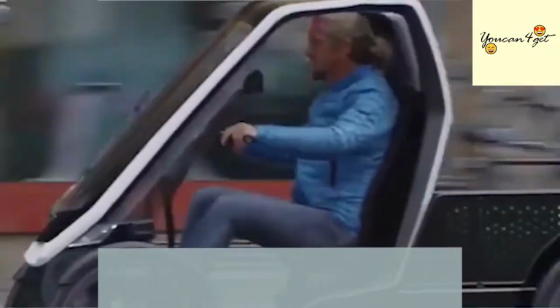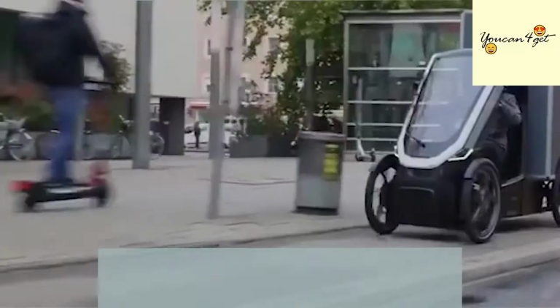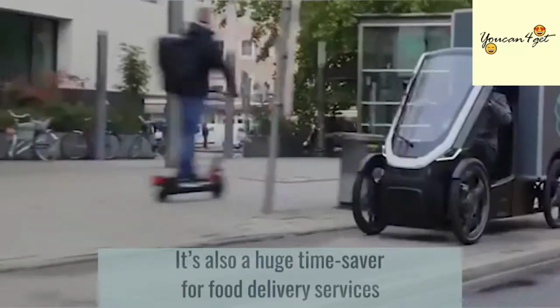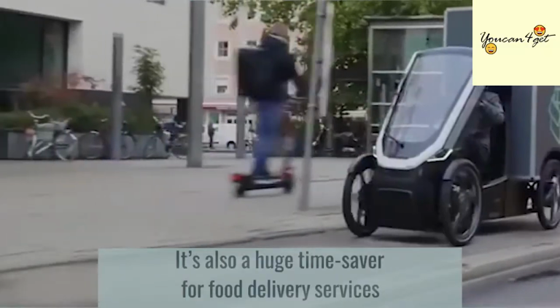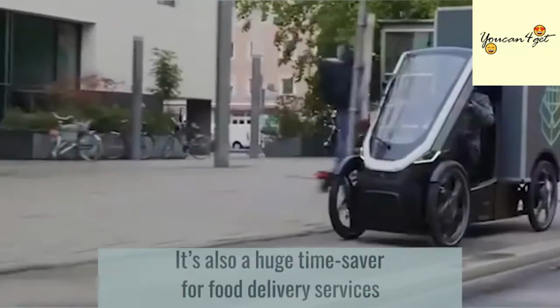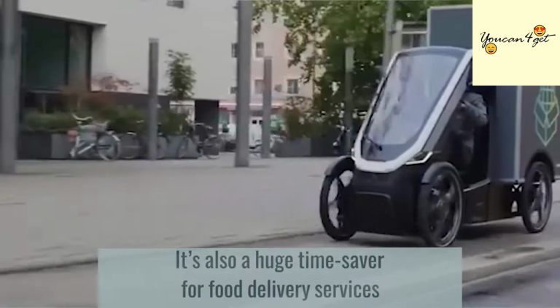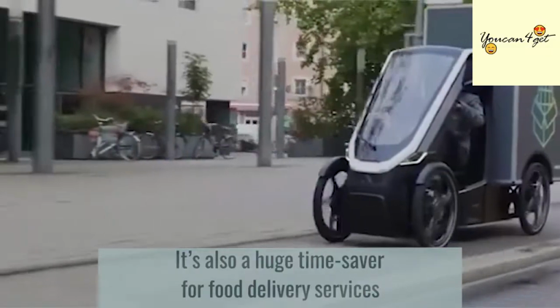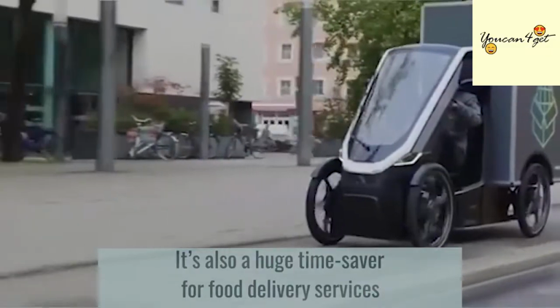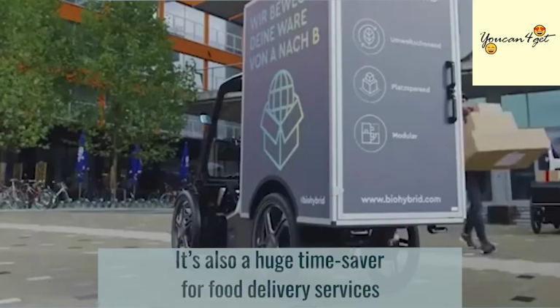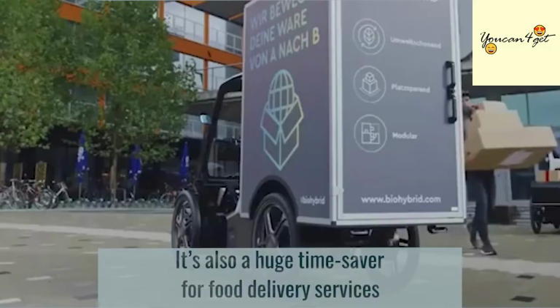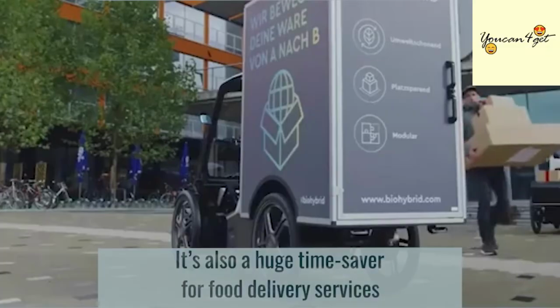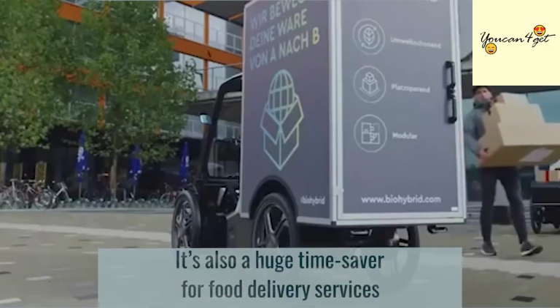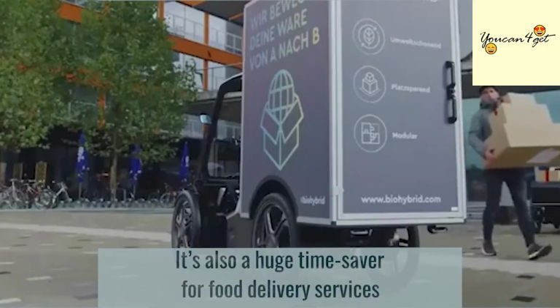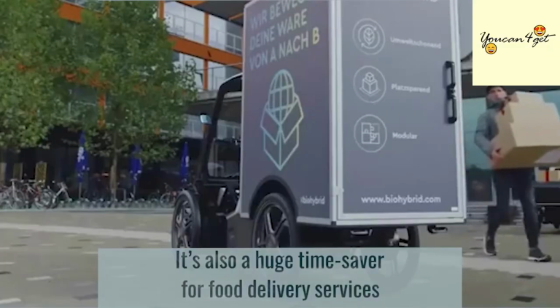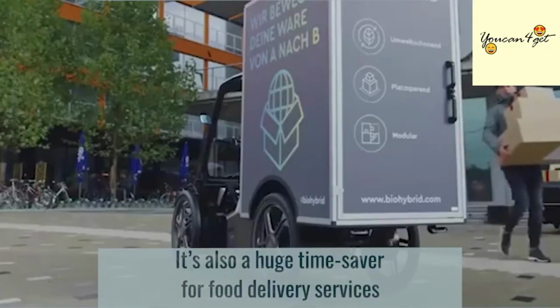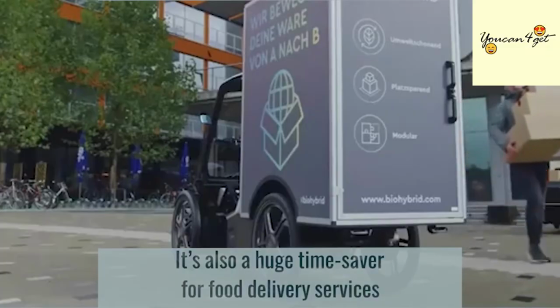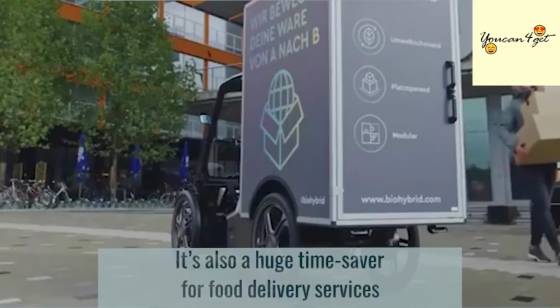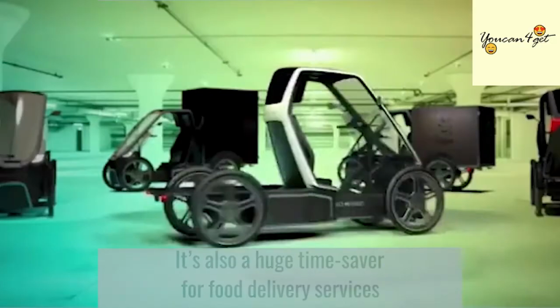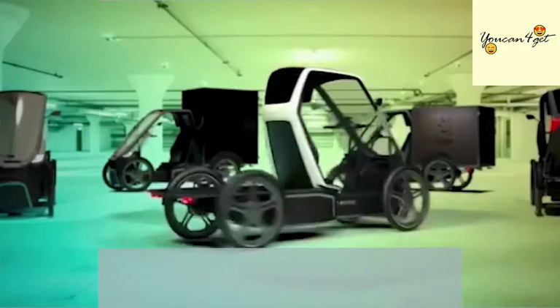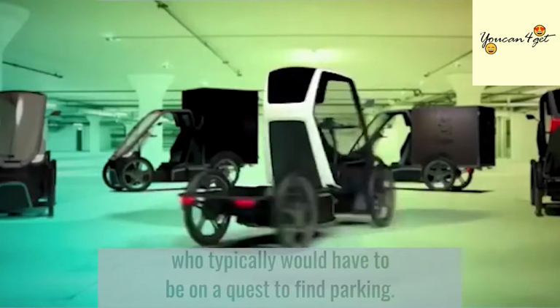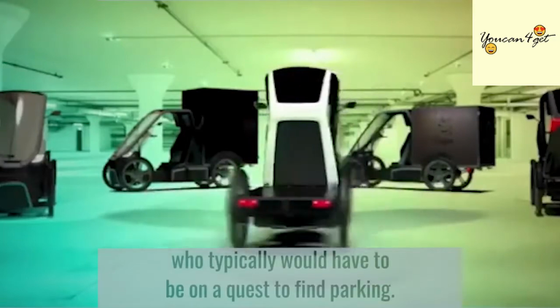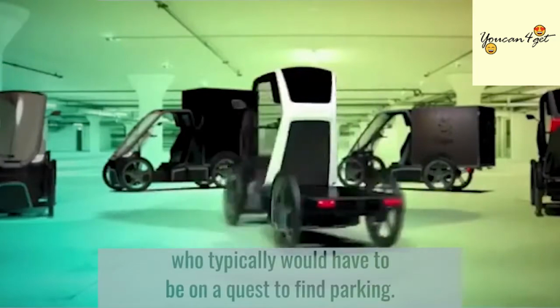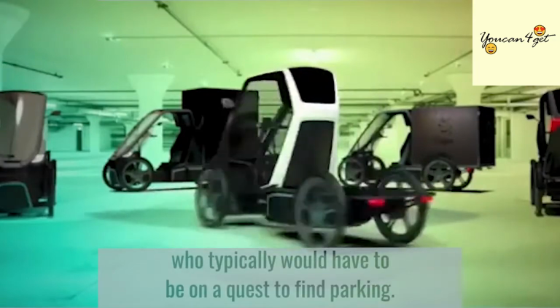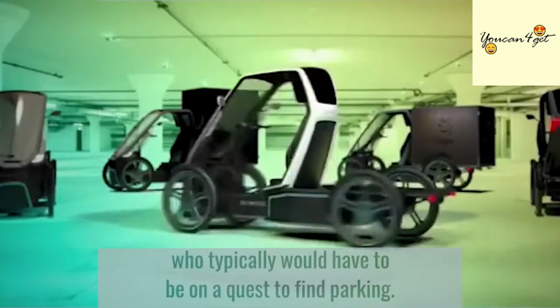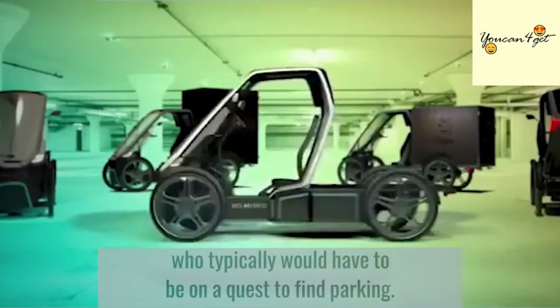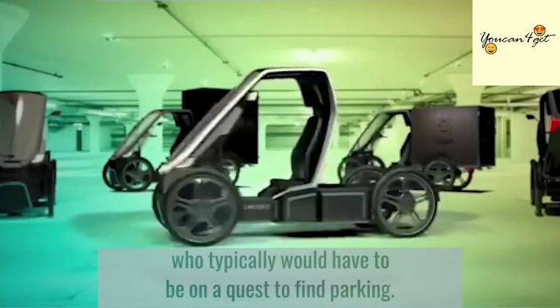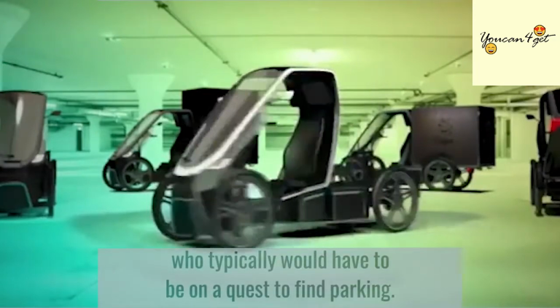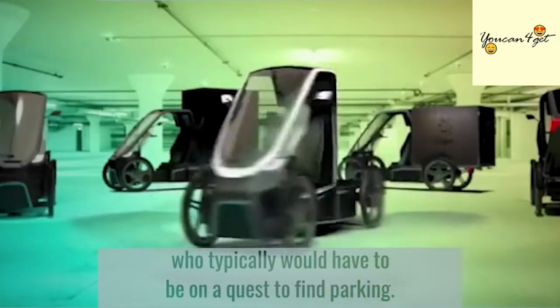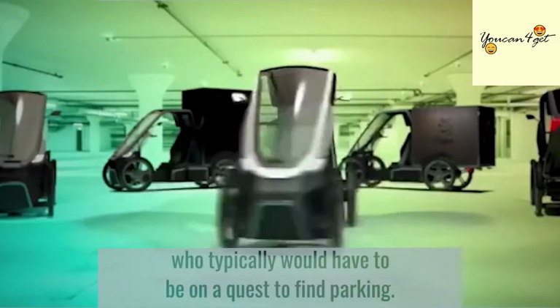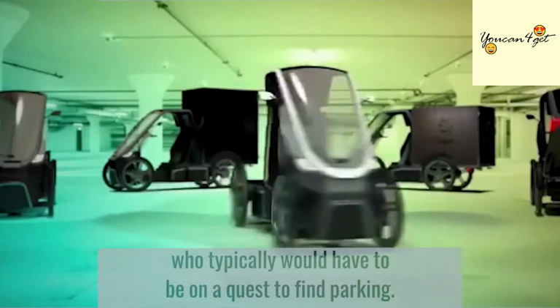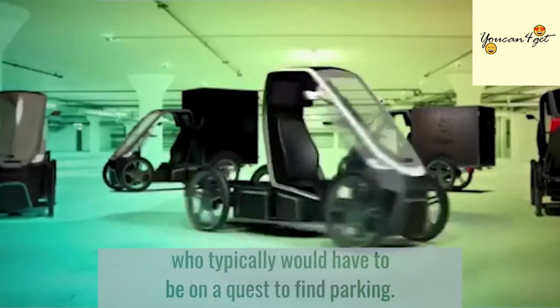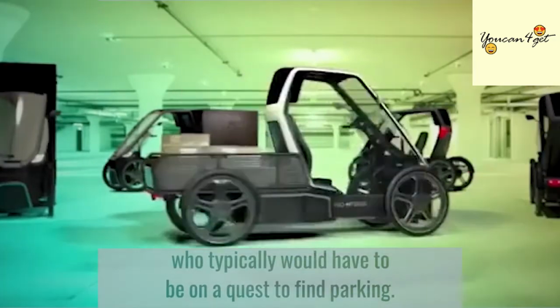It's also a huge time-saver for food delivery services, who typically would have to be on a quest to find parking.